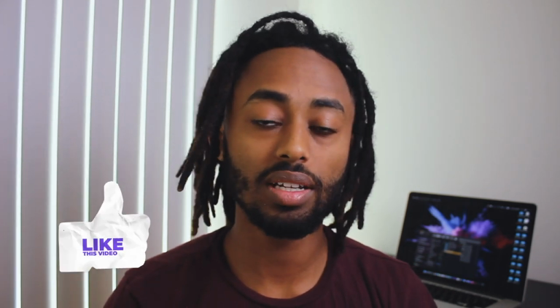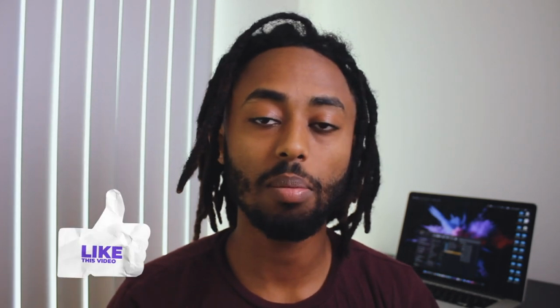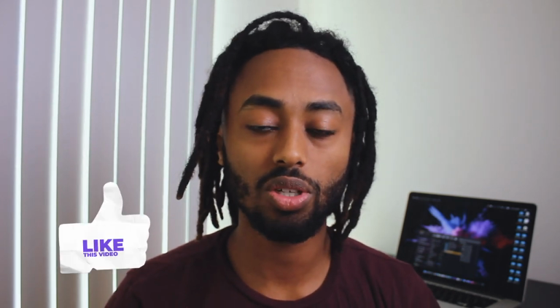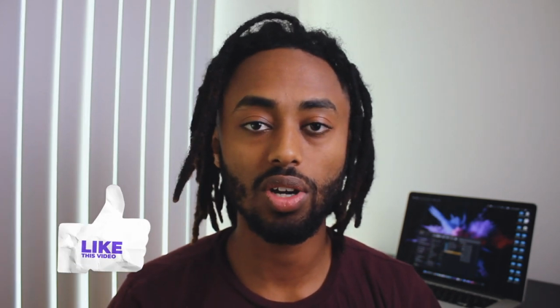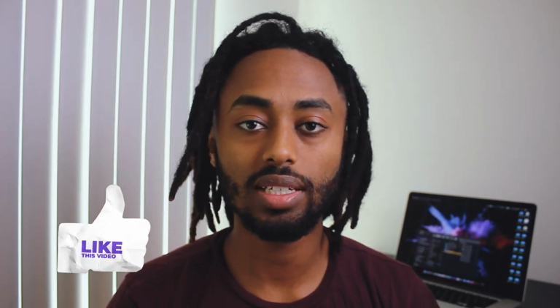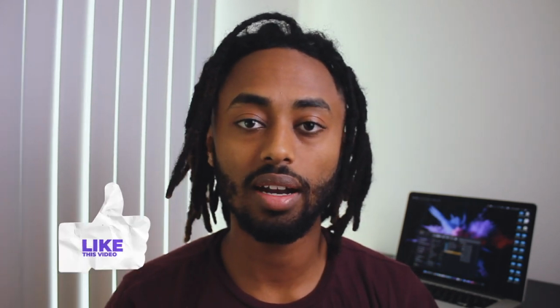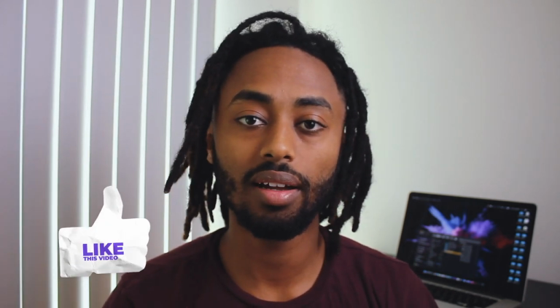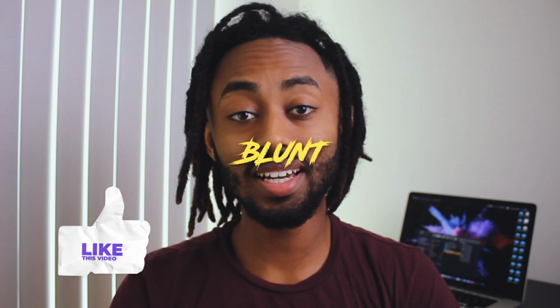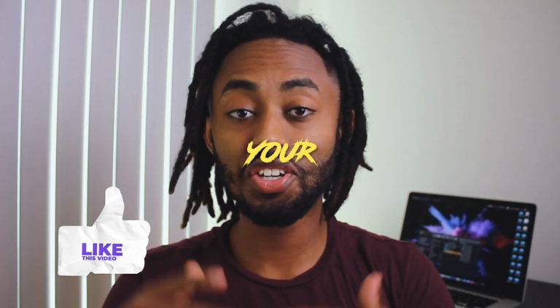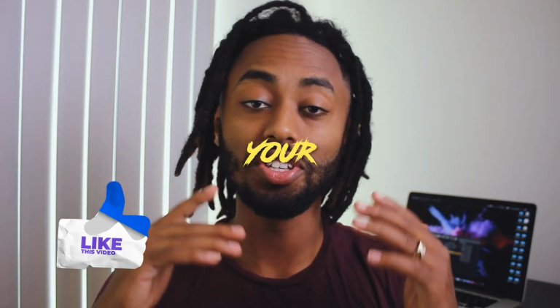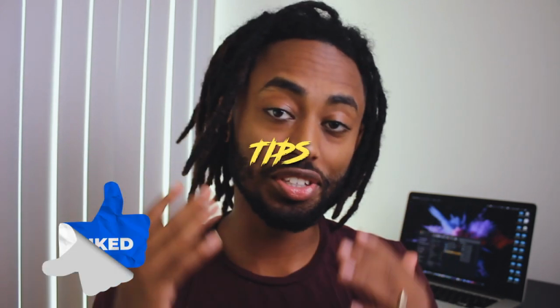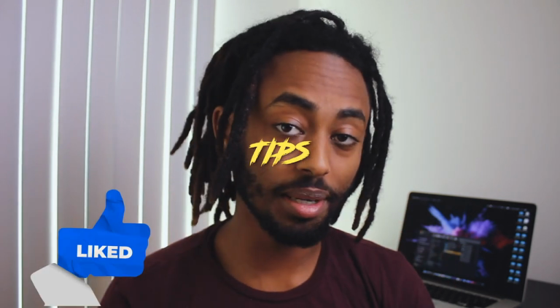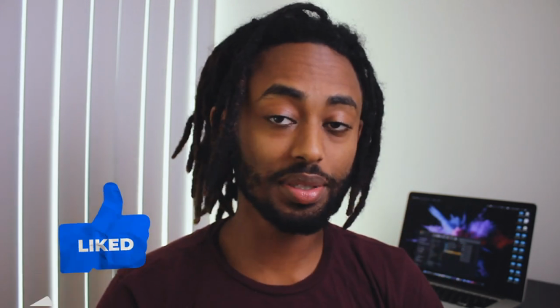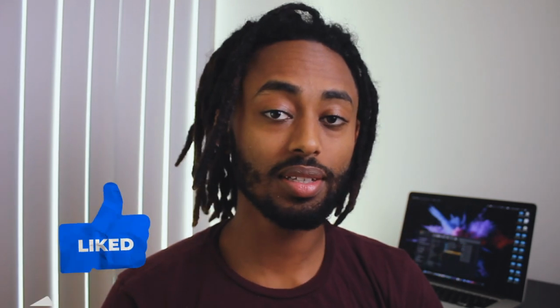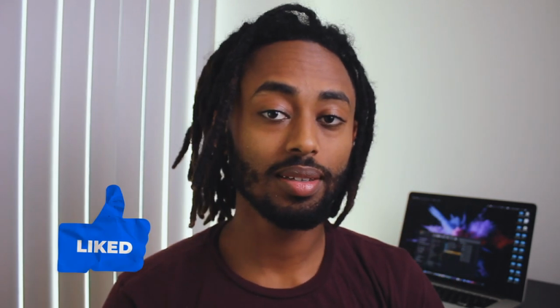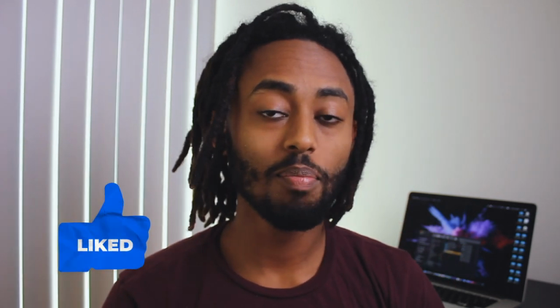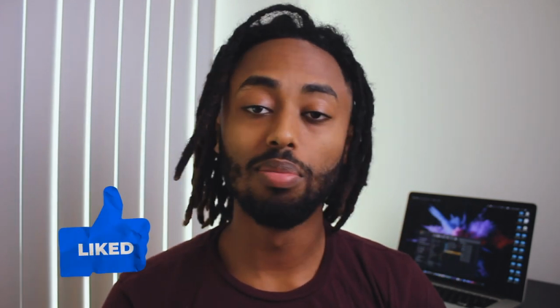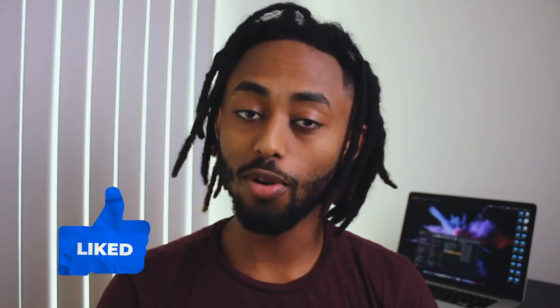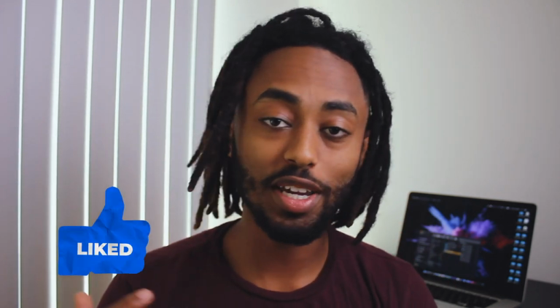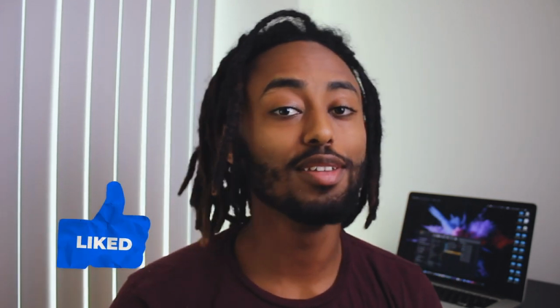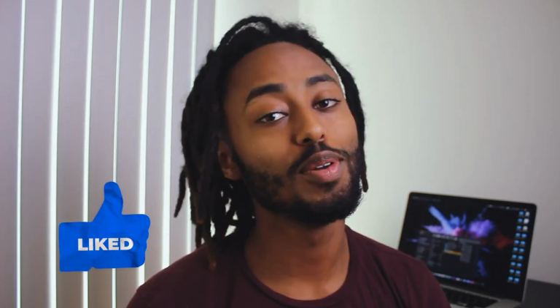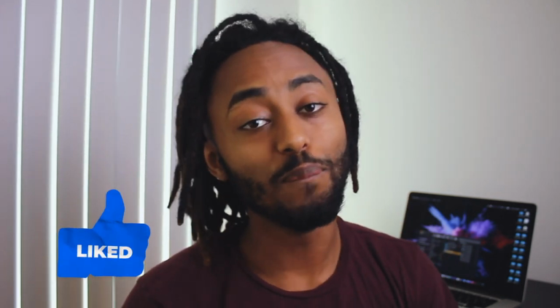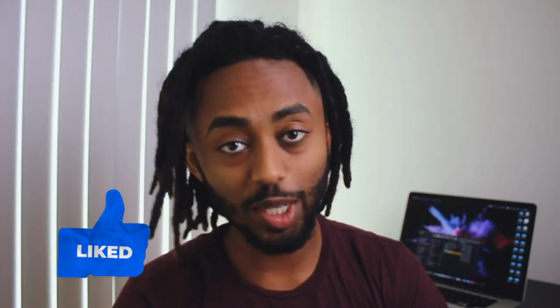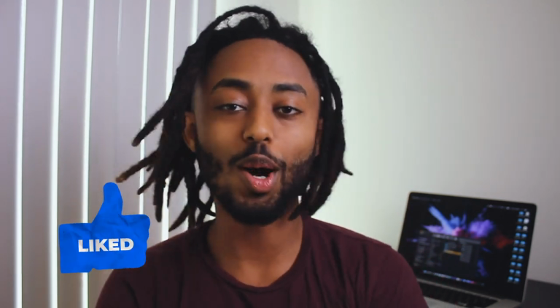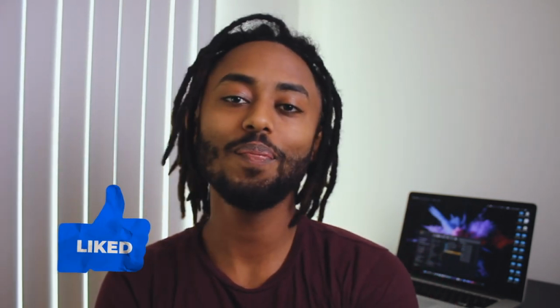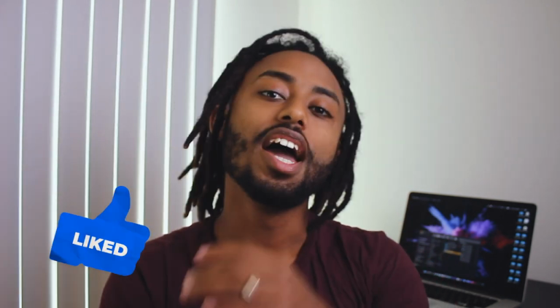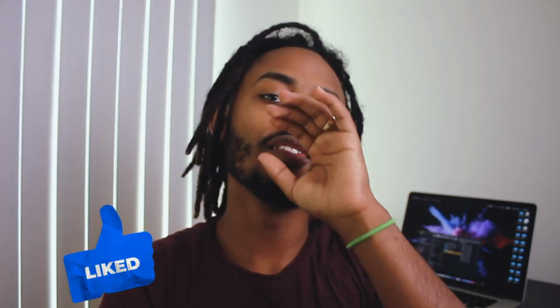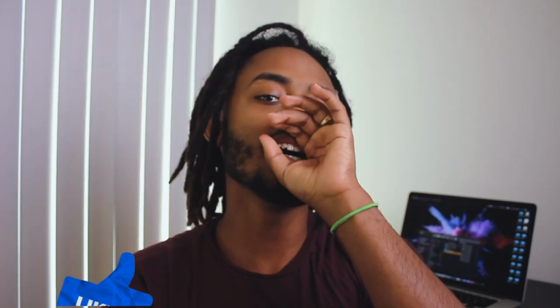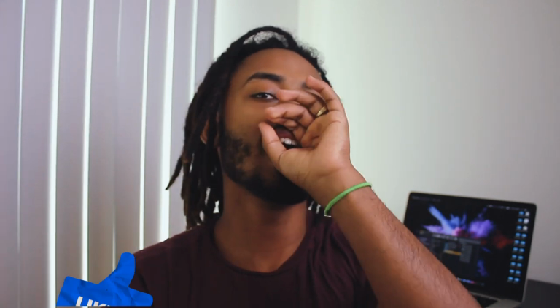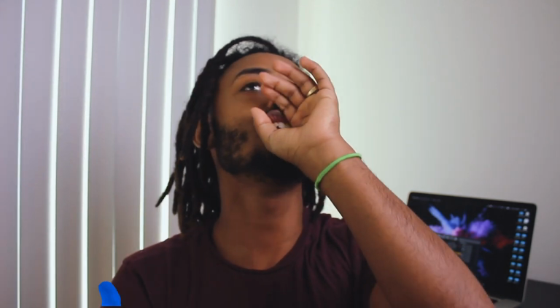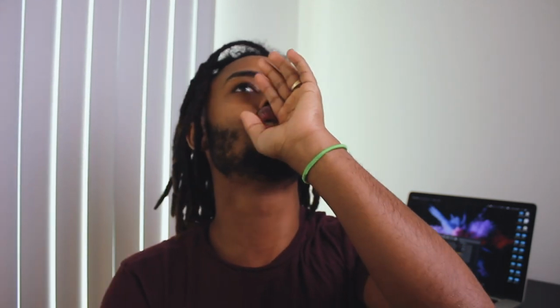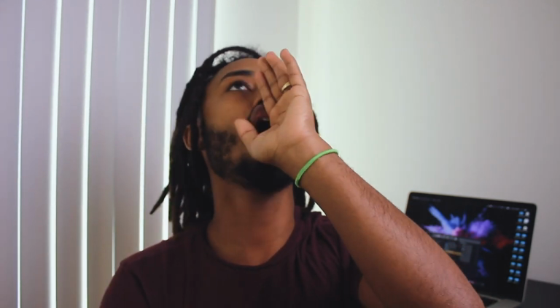But today I'm gonna show you guys how to blunt your tips. But before we get into the video, here is the intro.